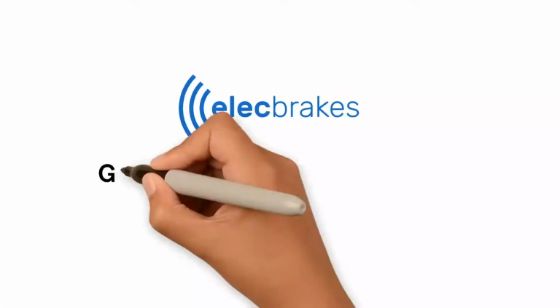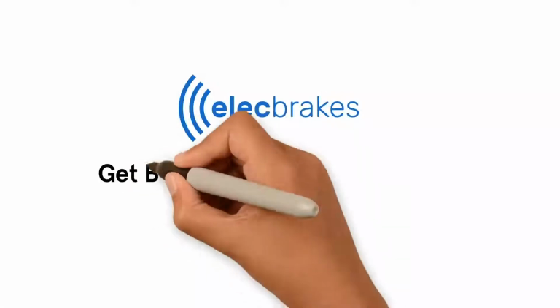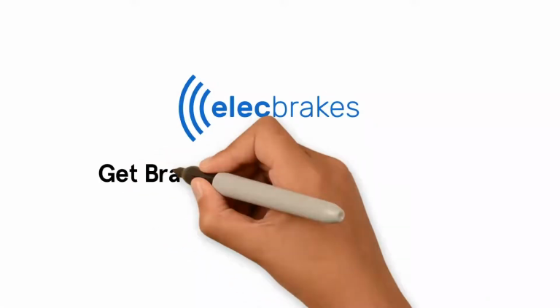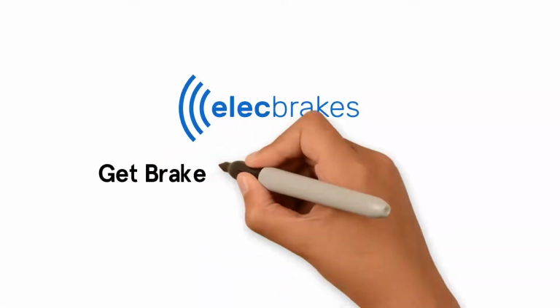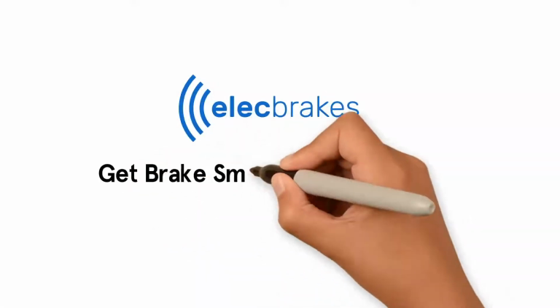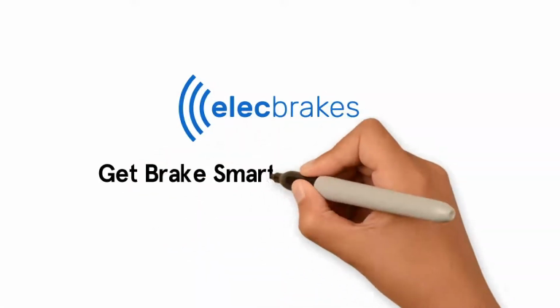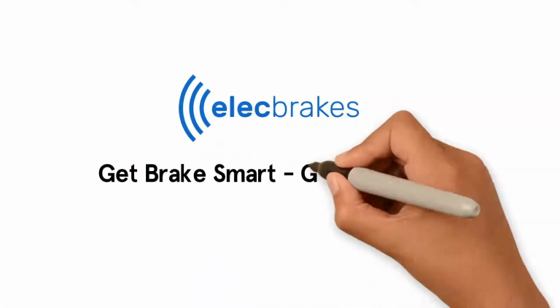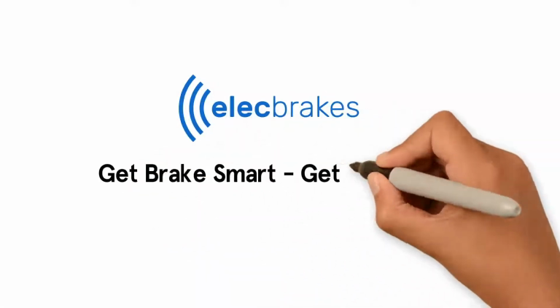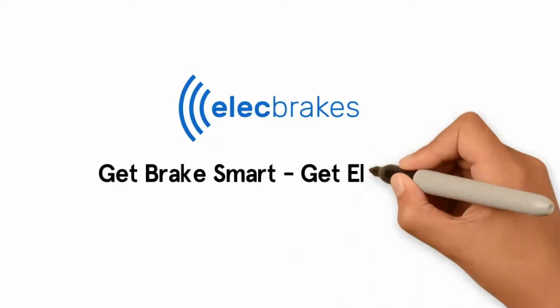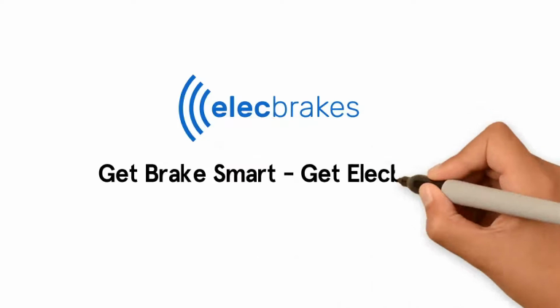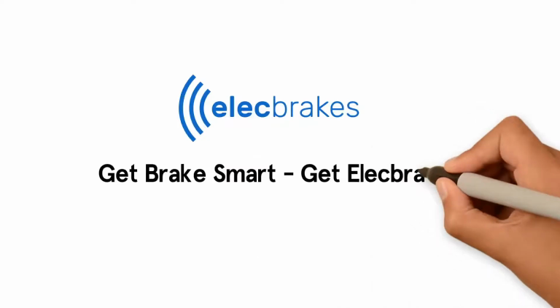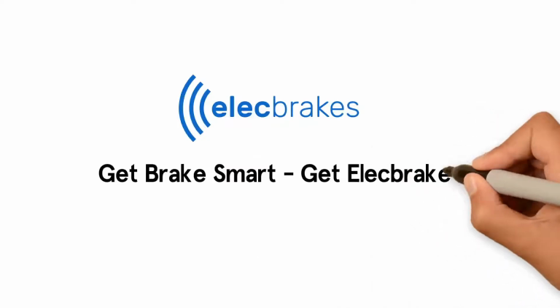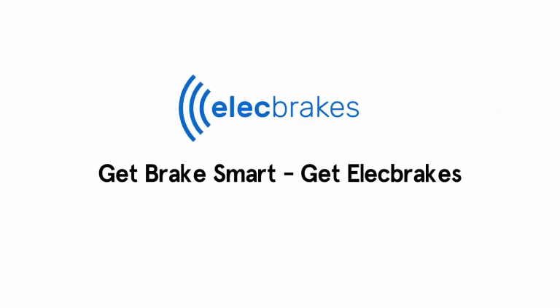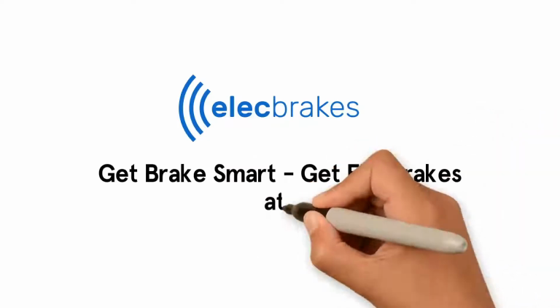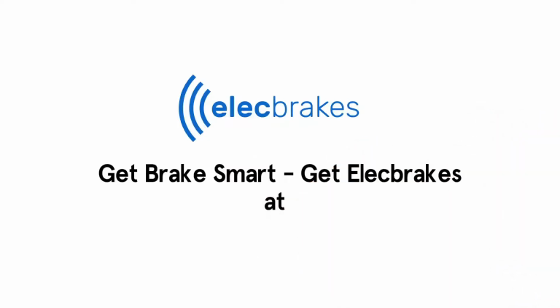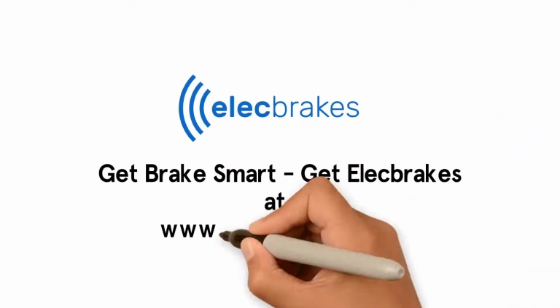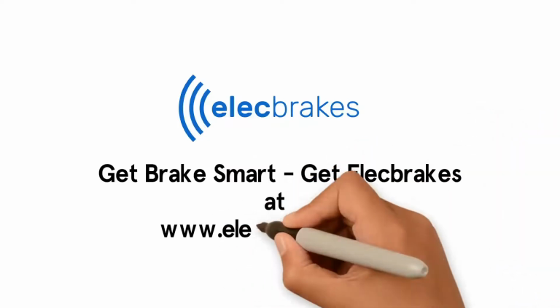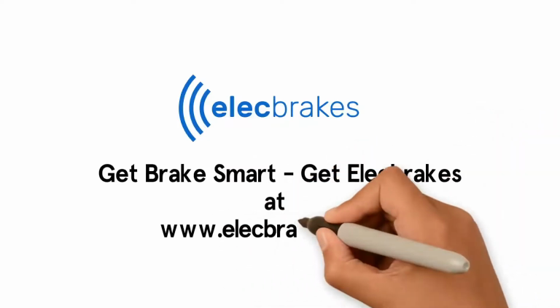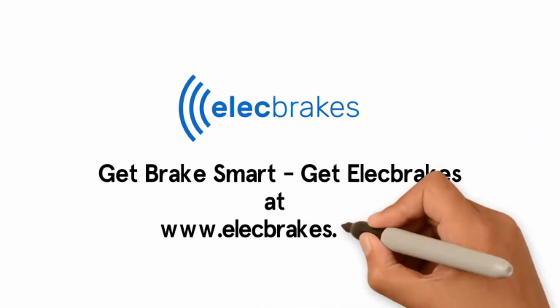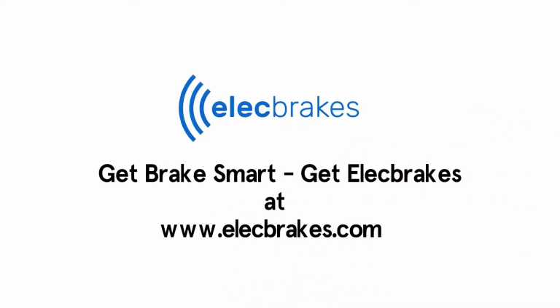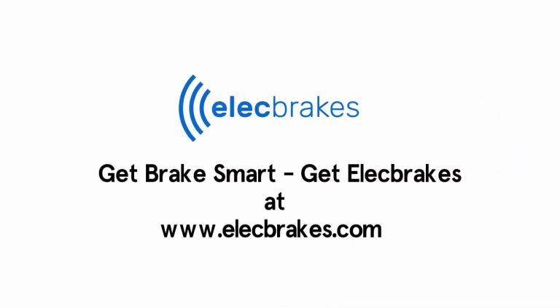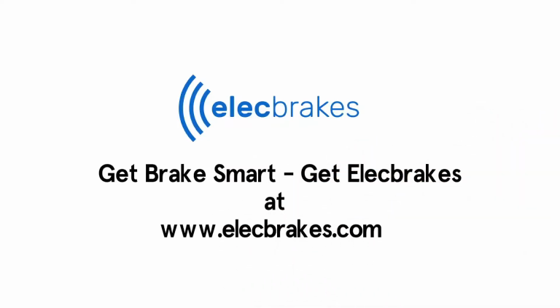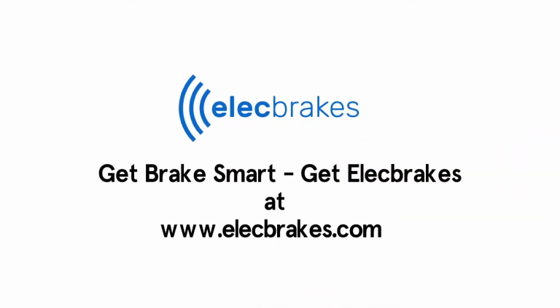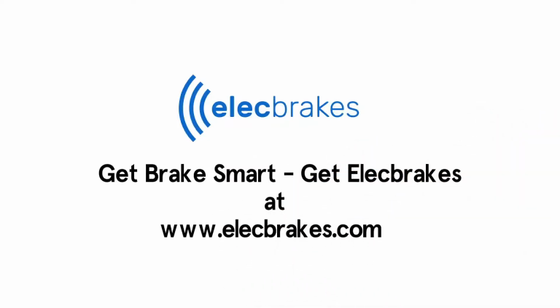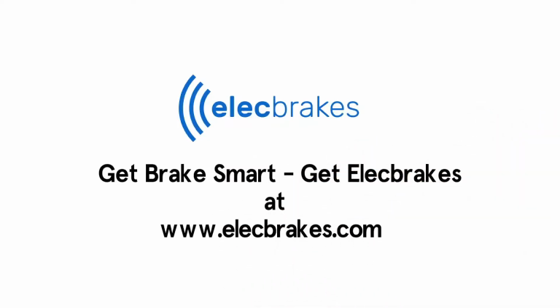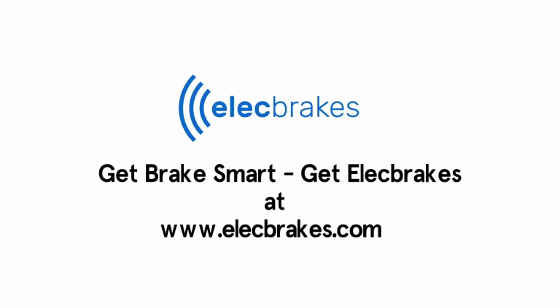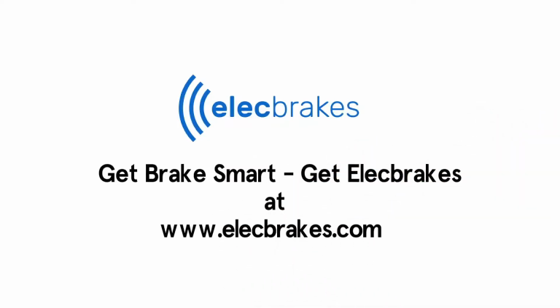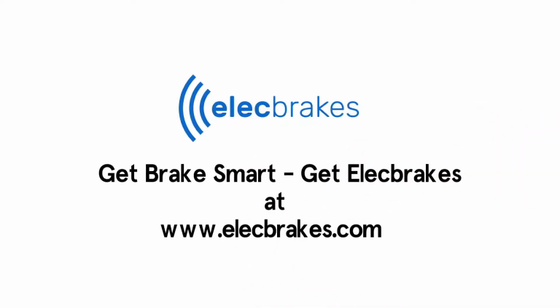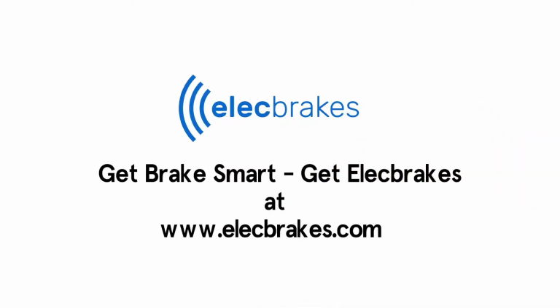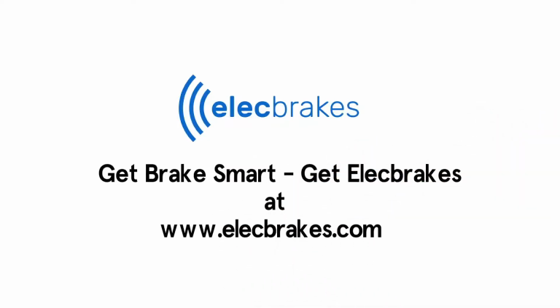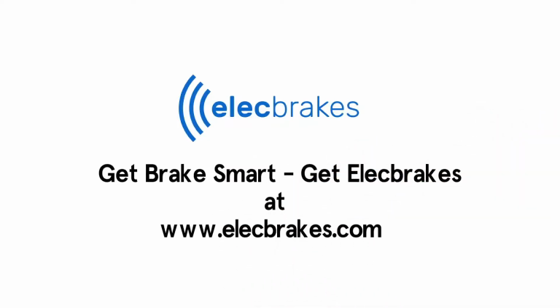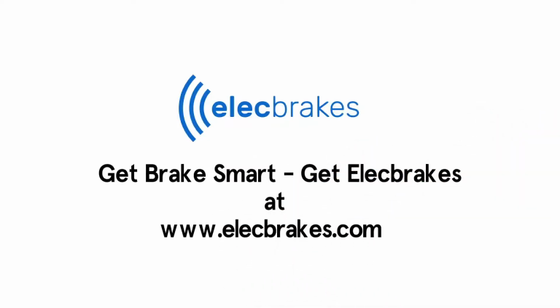Get brake smart. Get Elect Brakes. Visit electbrakes.com today to join the towing revolution.